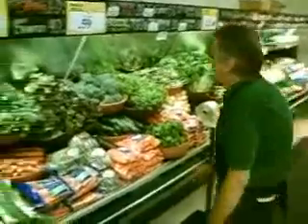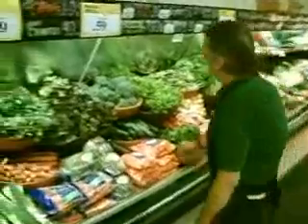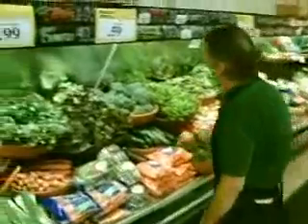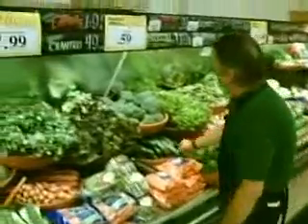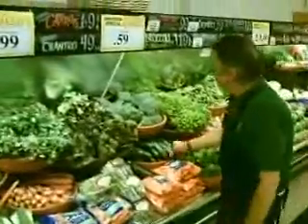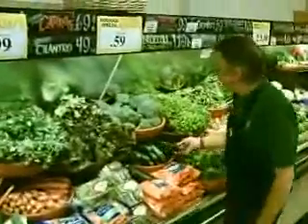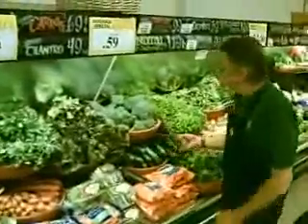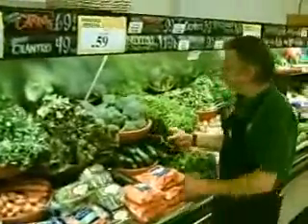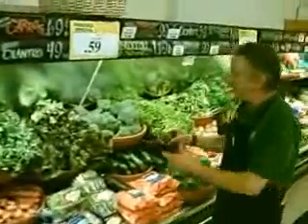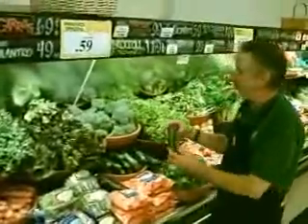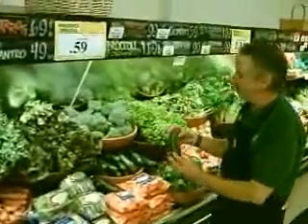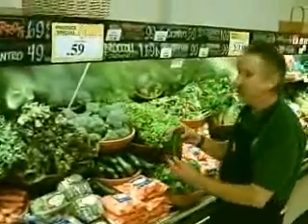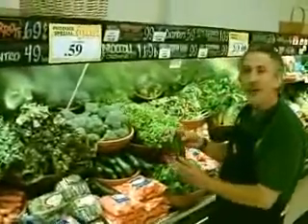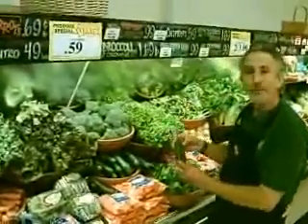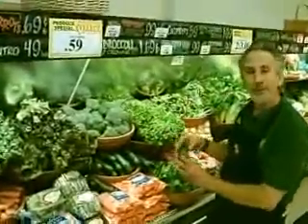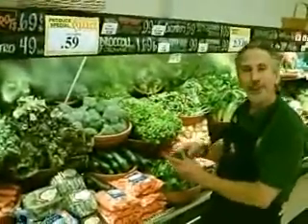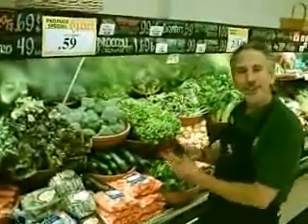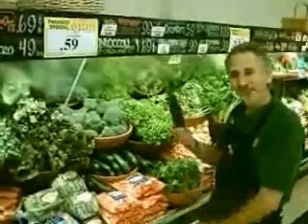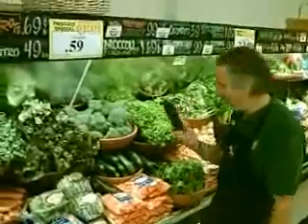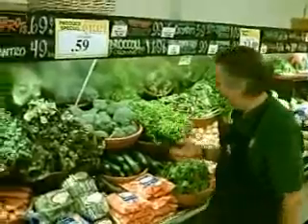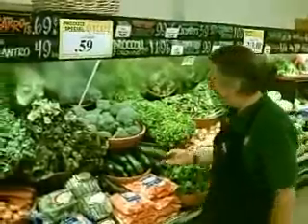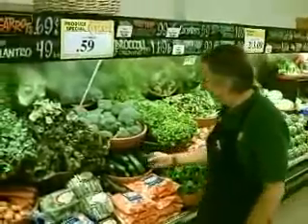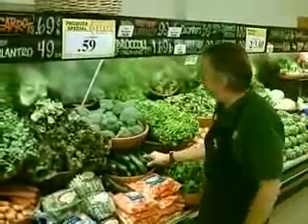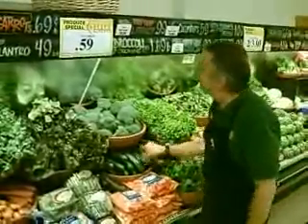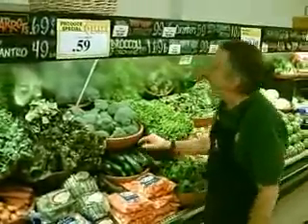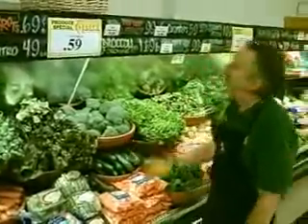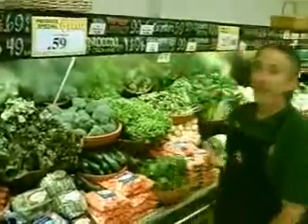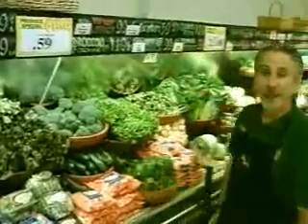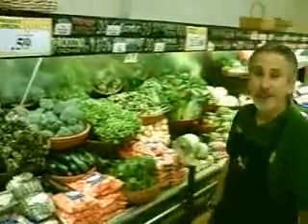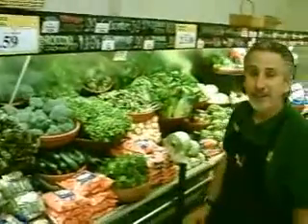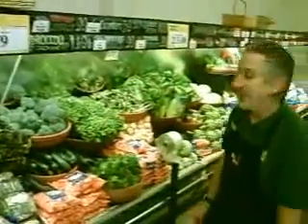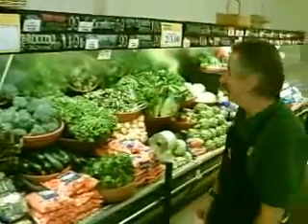We also have for your salads or falafel if you like those too — cucumbers, 59 cents each.